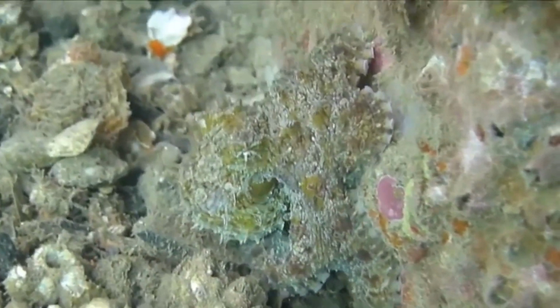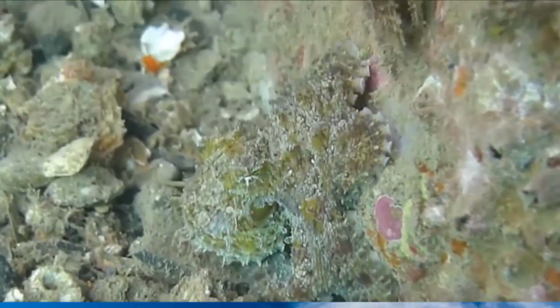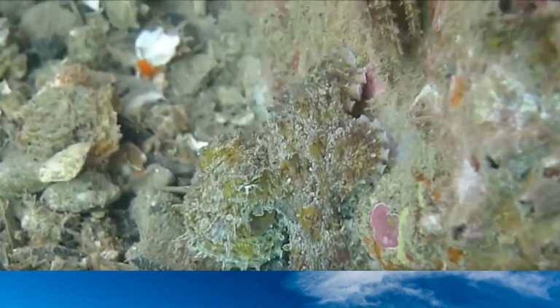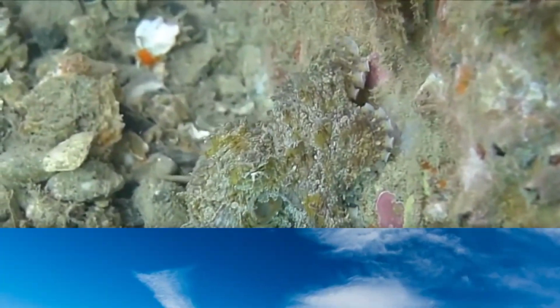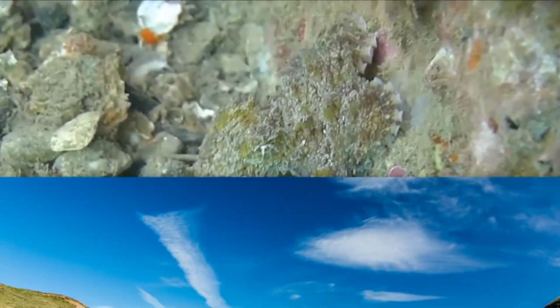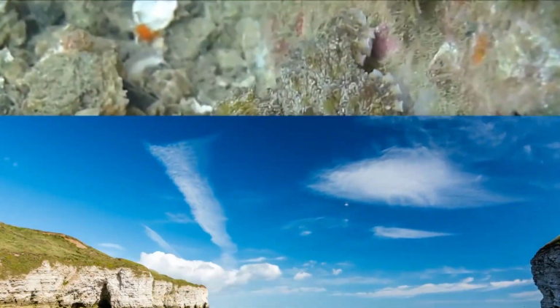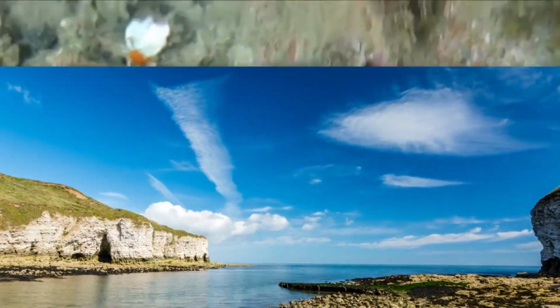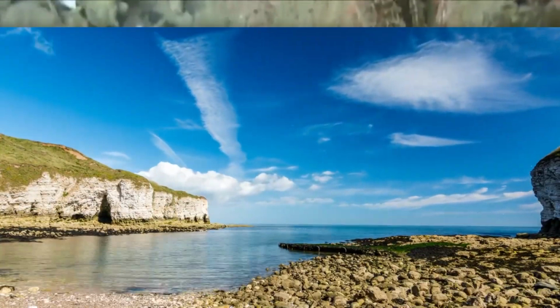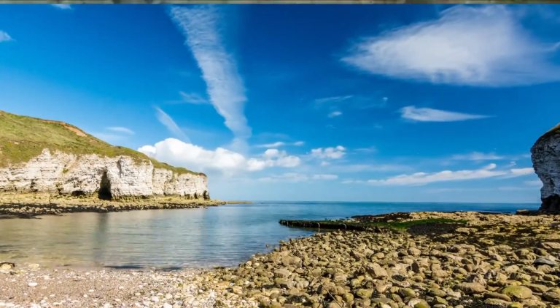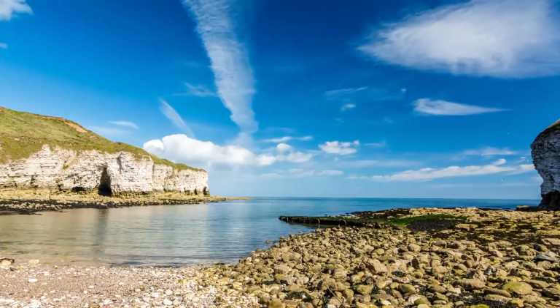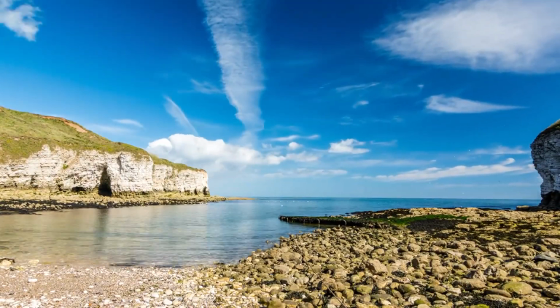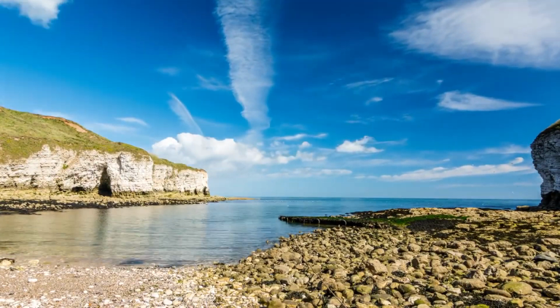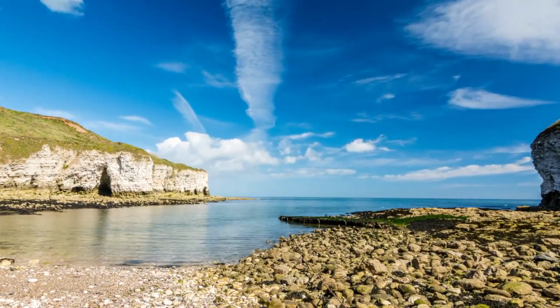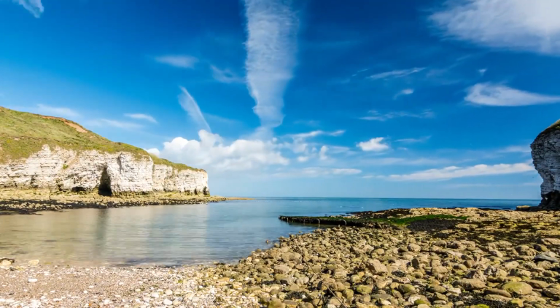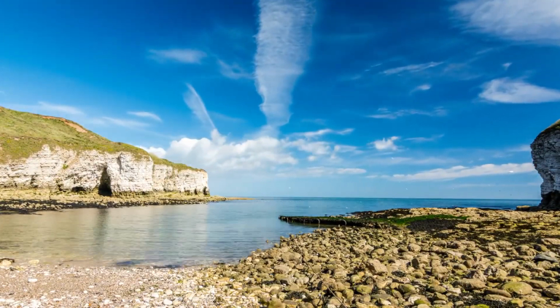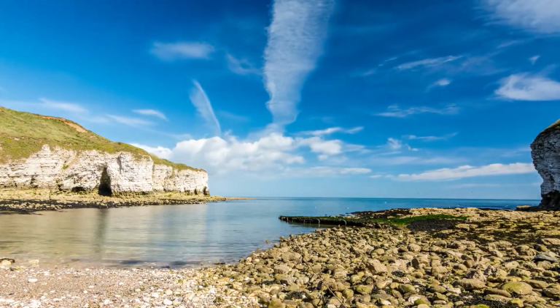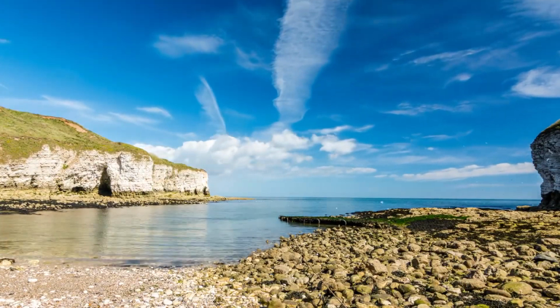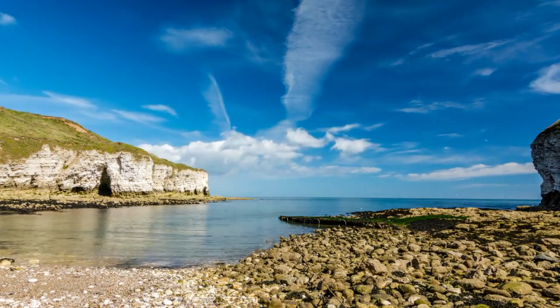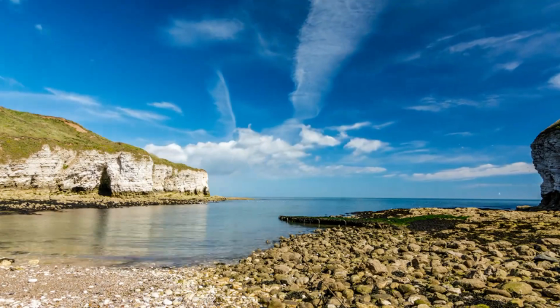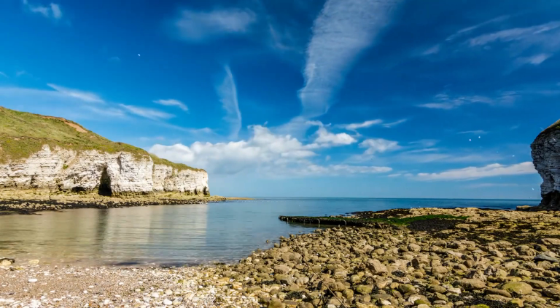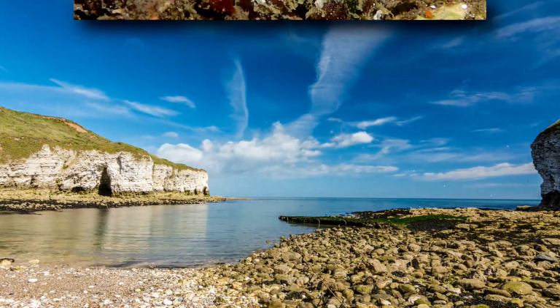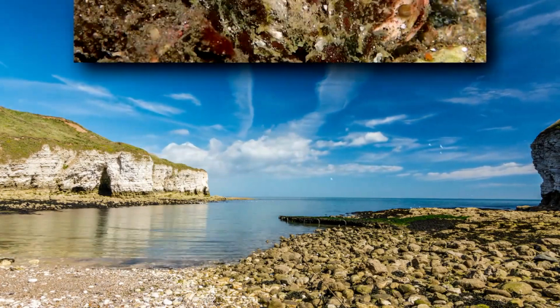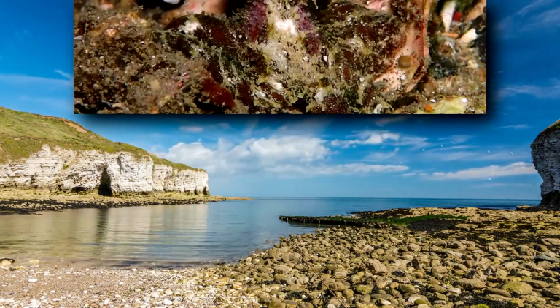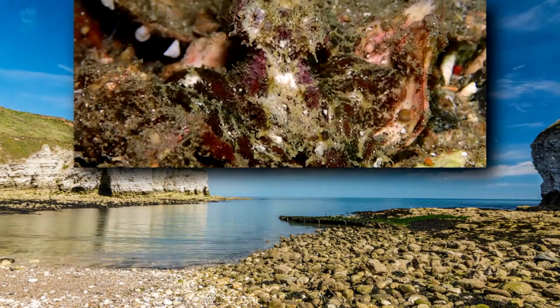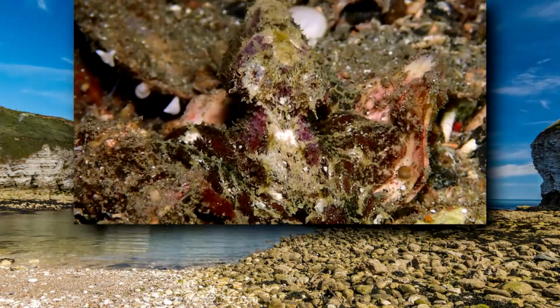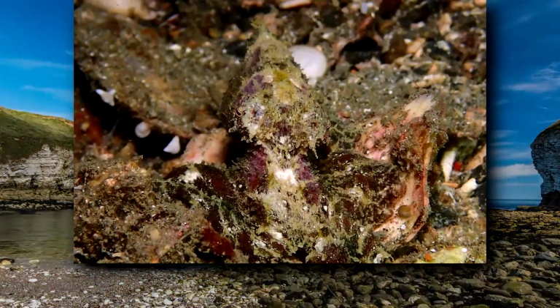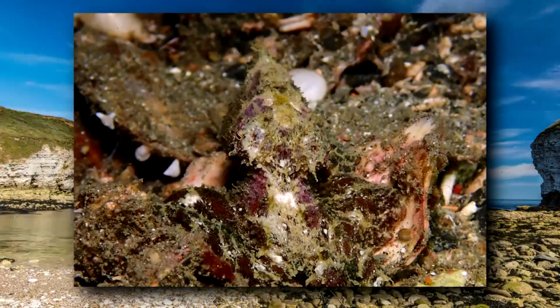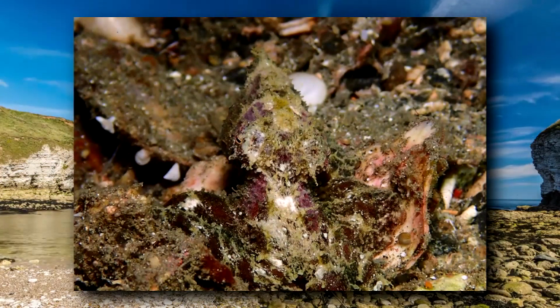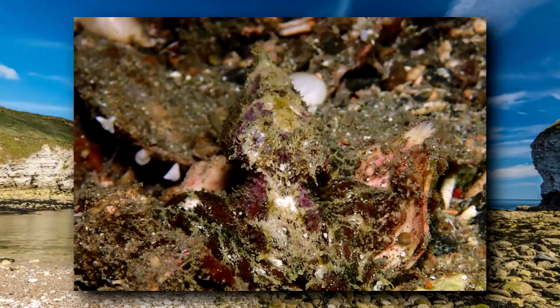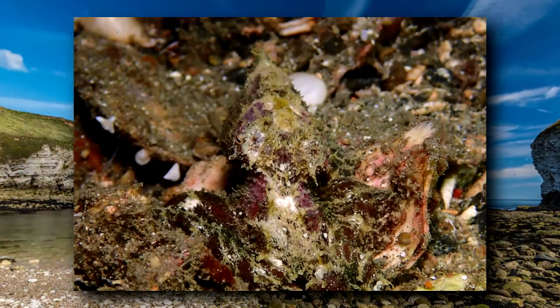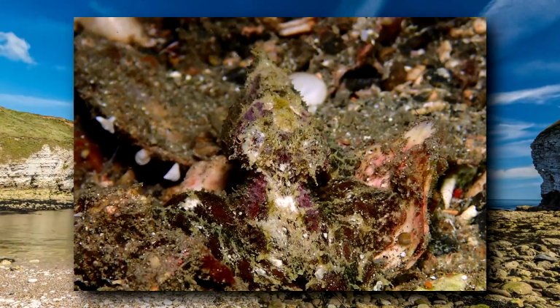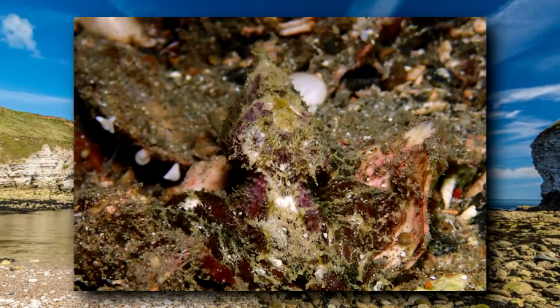Algae octopuses live from southern Asian coasts to the shores of northern Australia, preferring shallow water and even tidal zones.